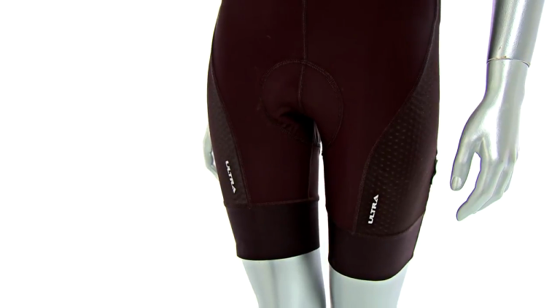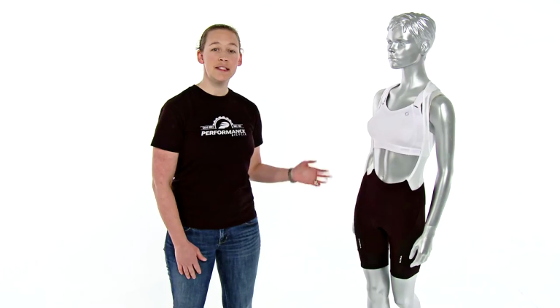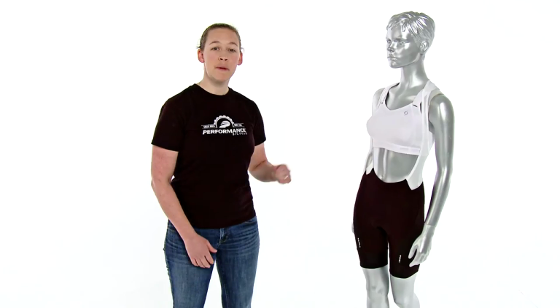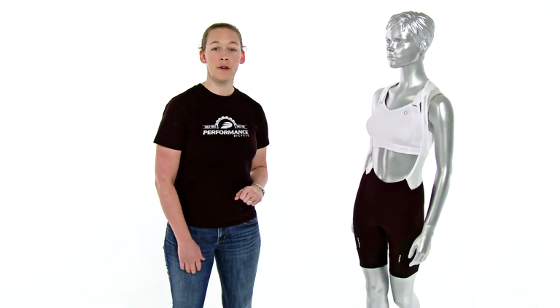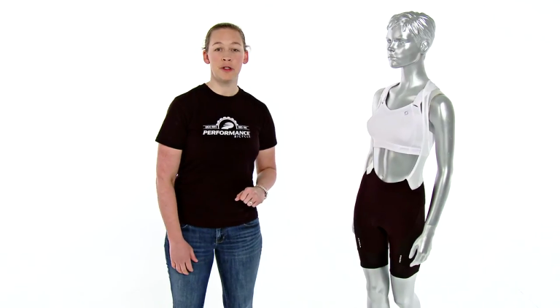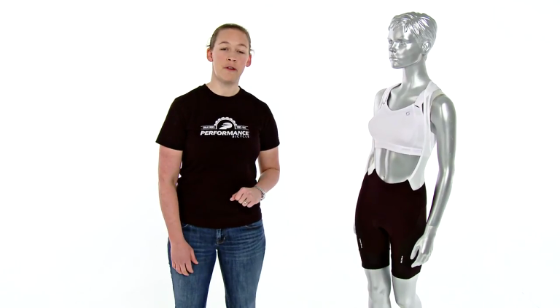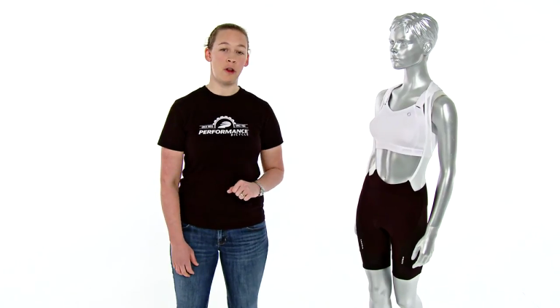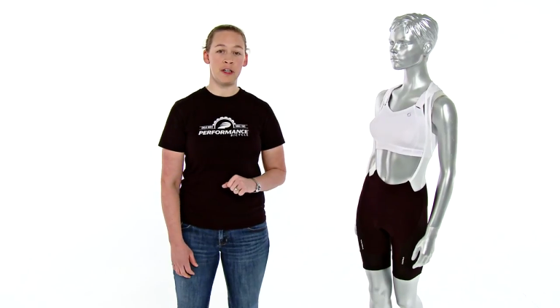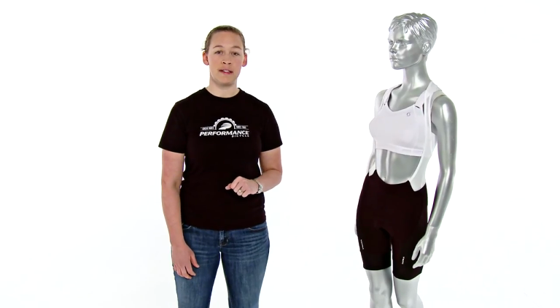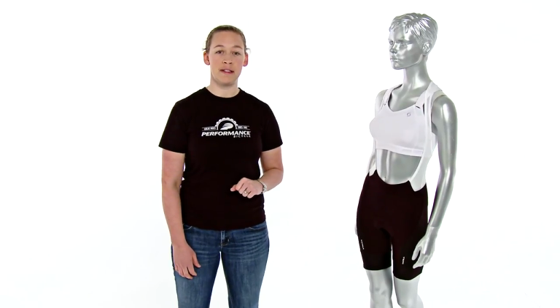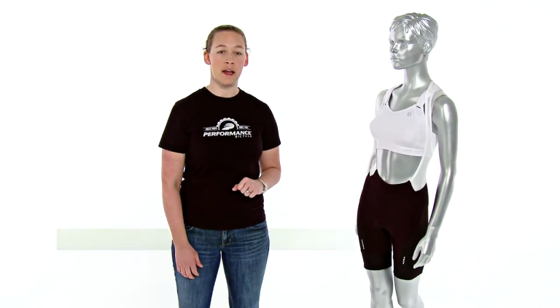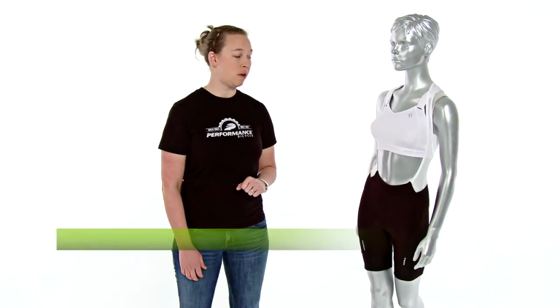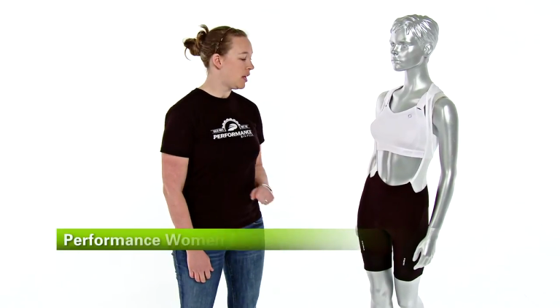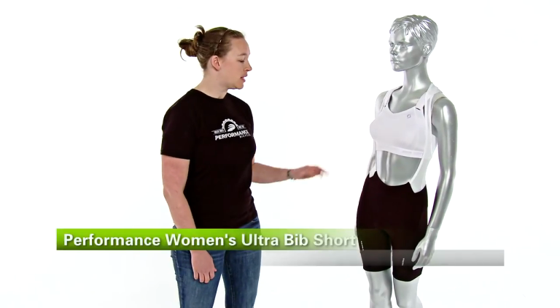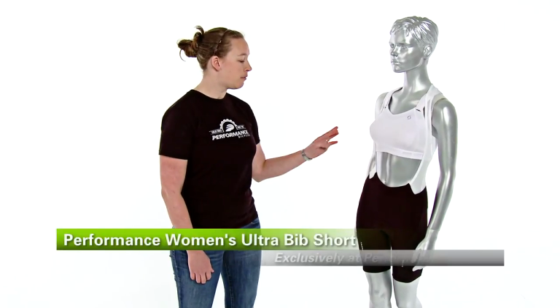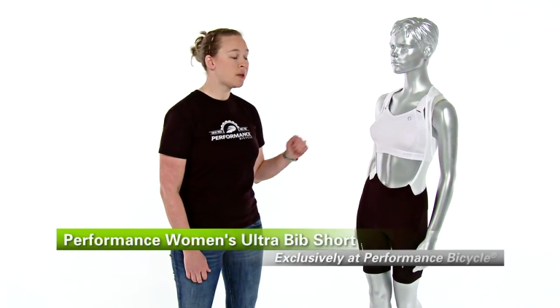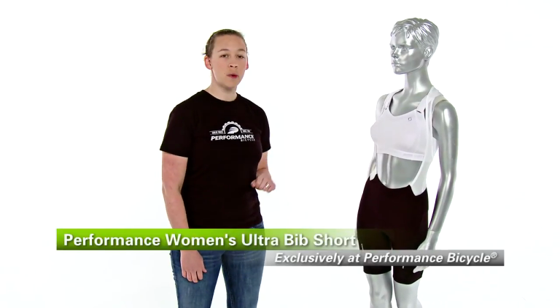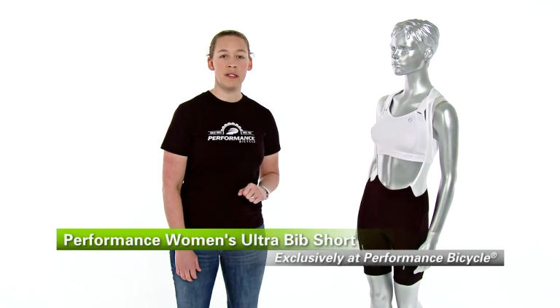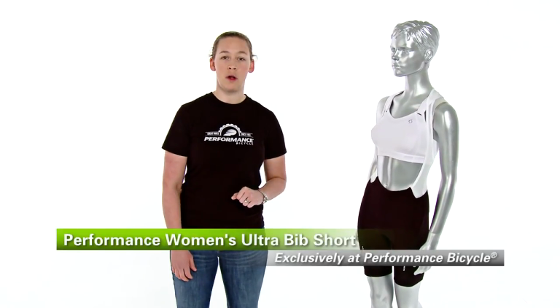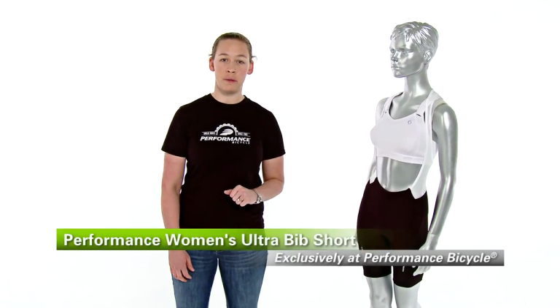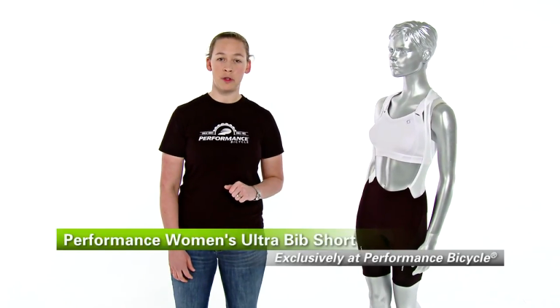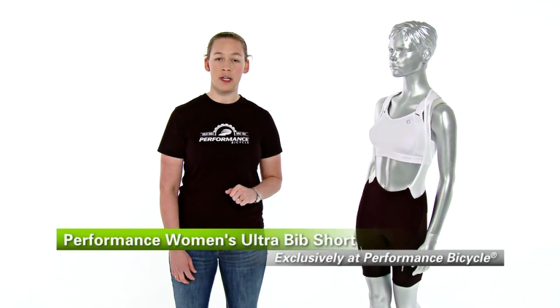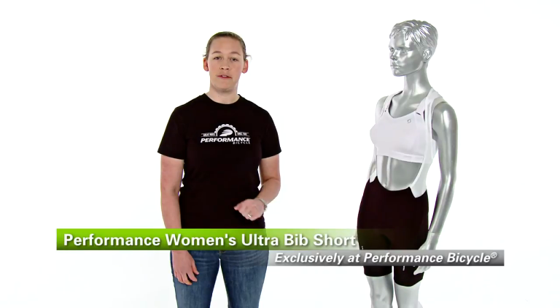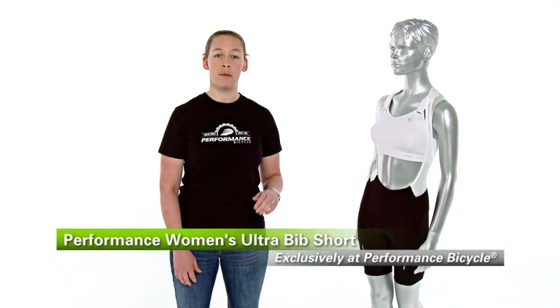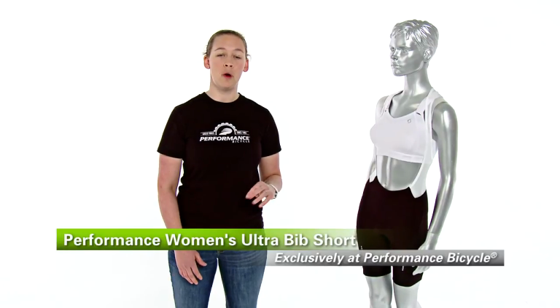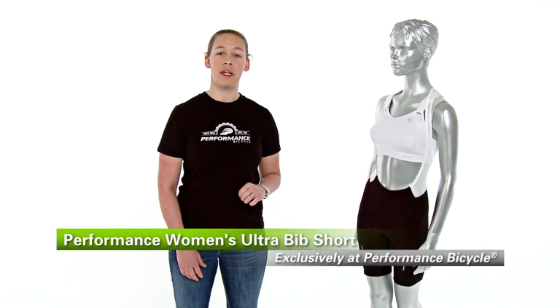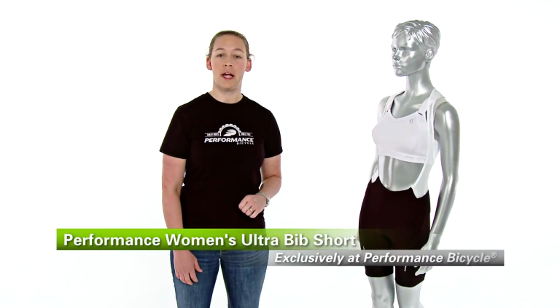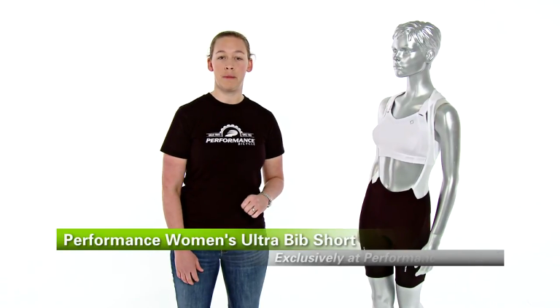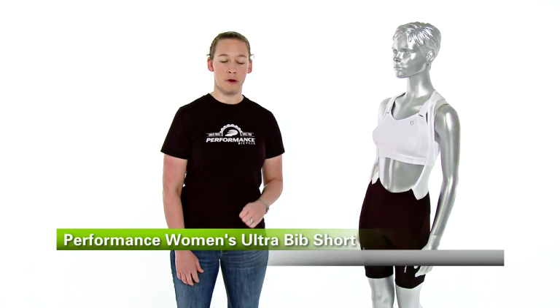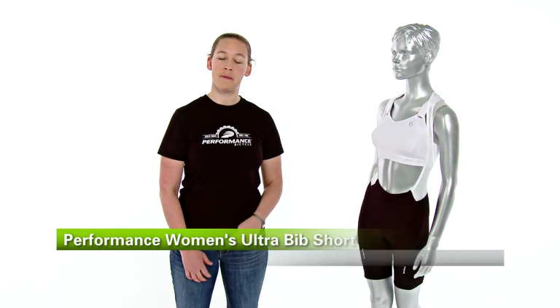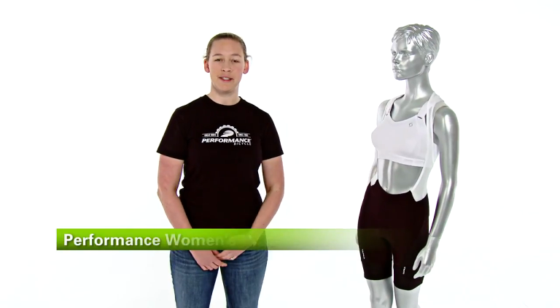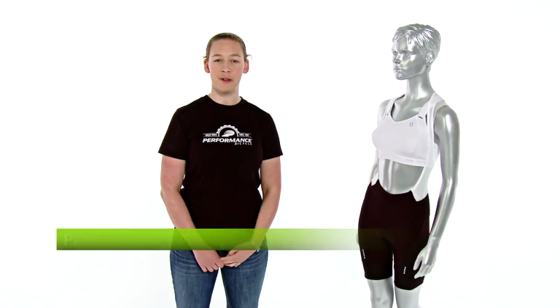This is my go-to short for long days in the saddle. The Performance Women's Ultra Bib Short is available only at Performance Bicycle.